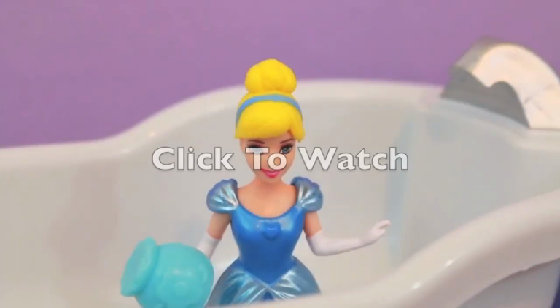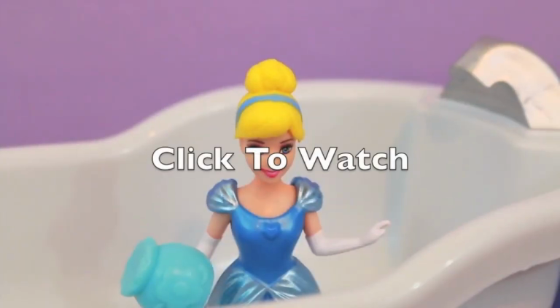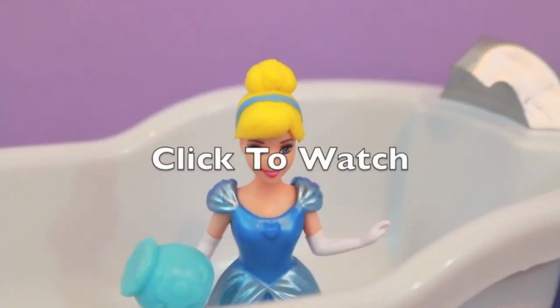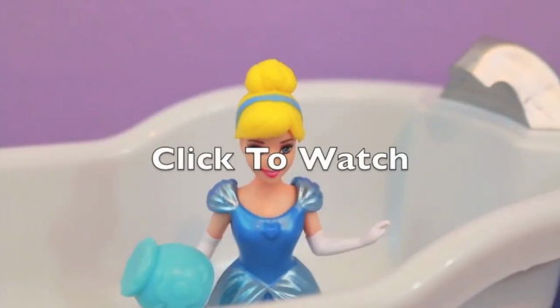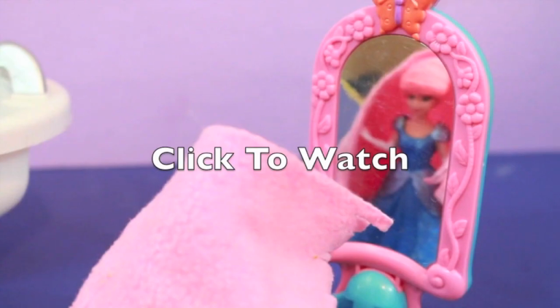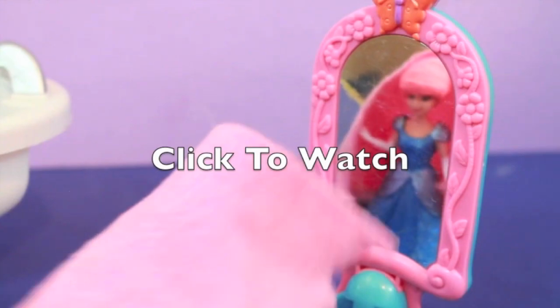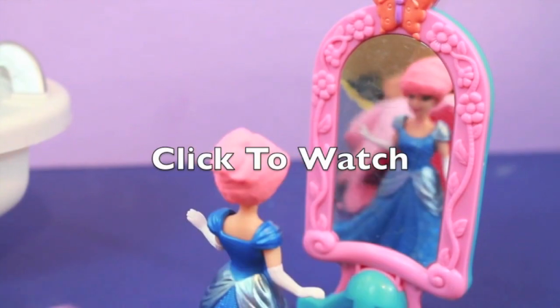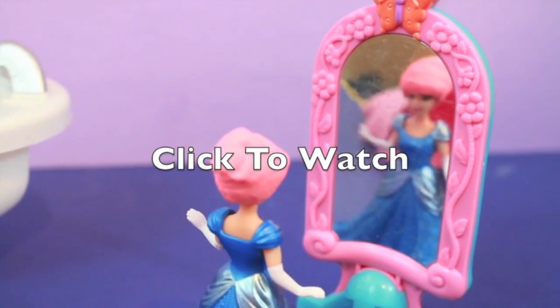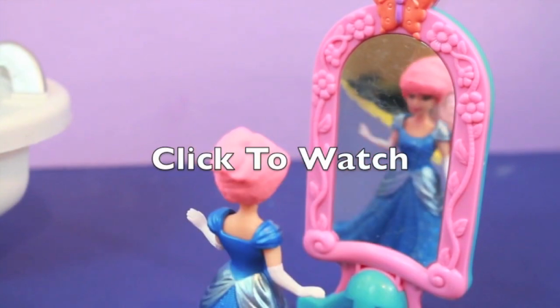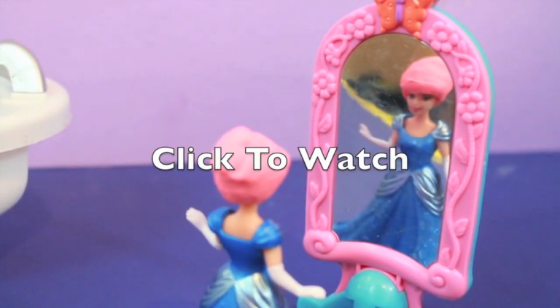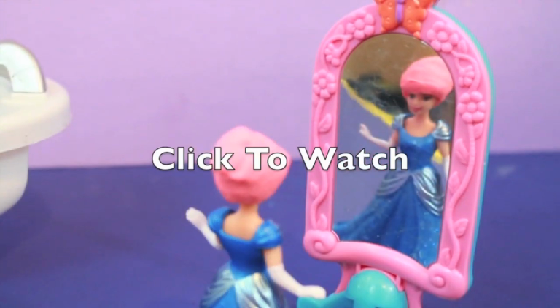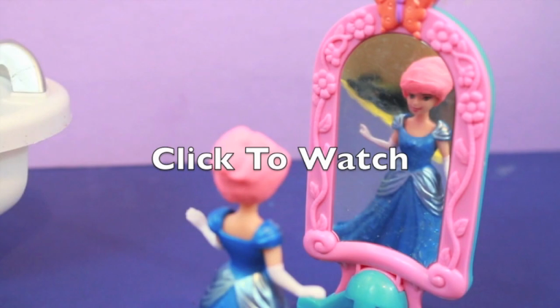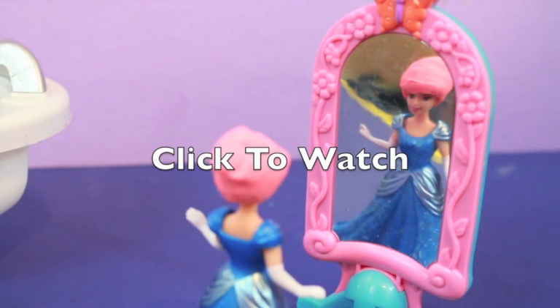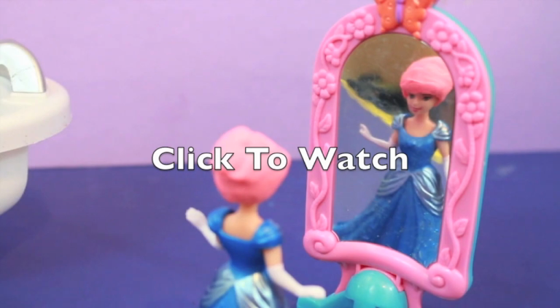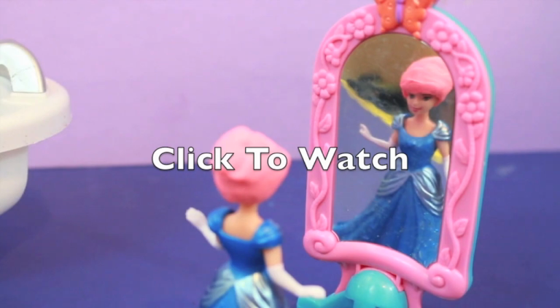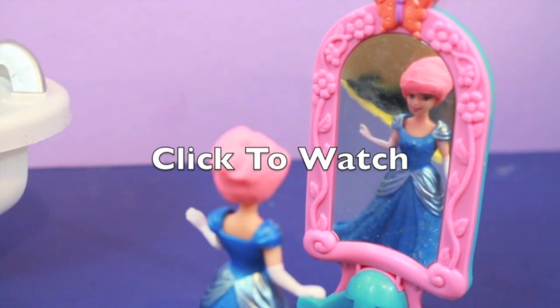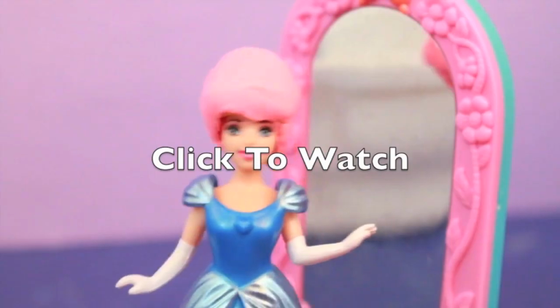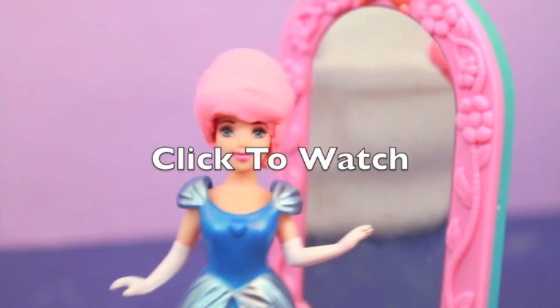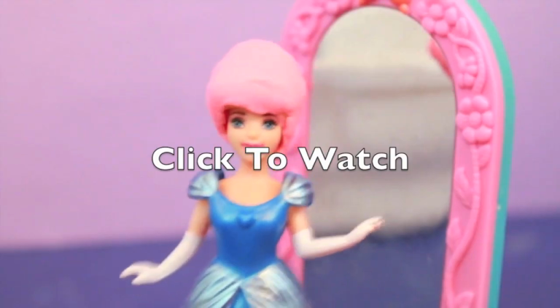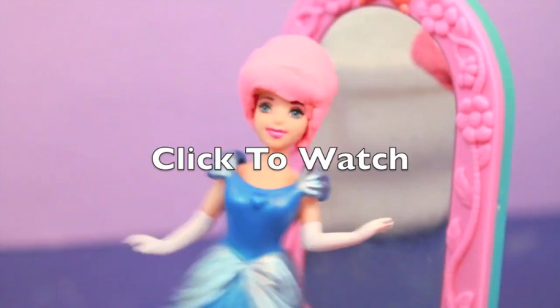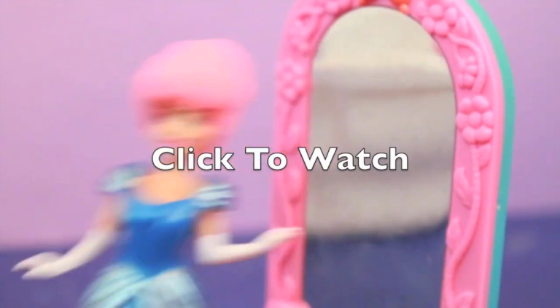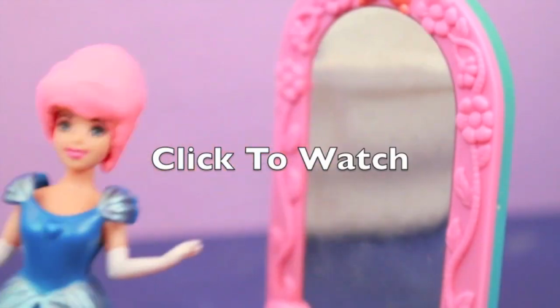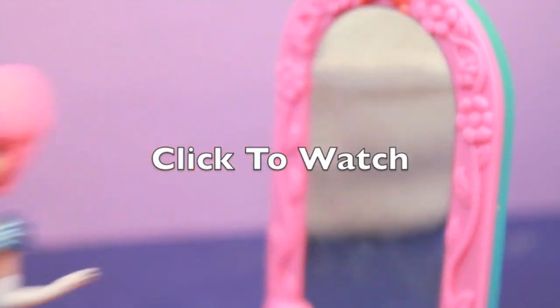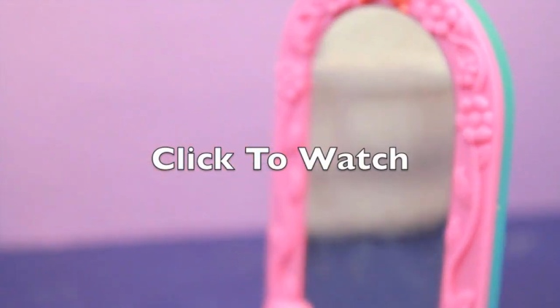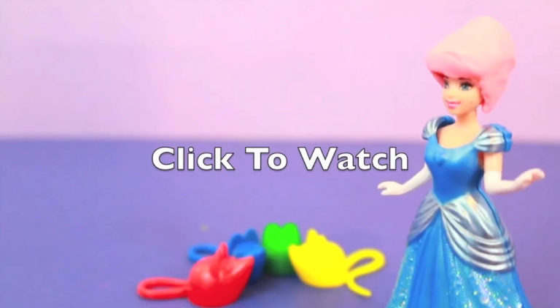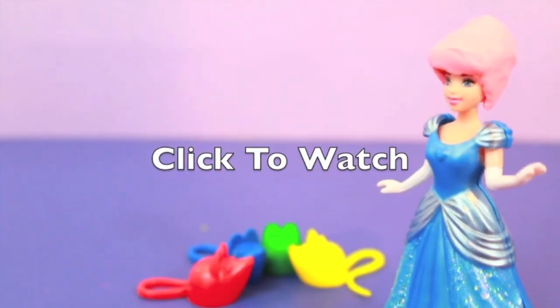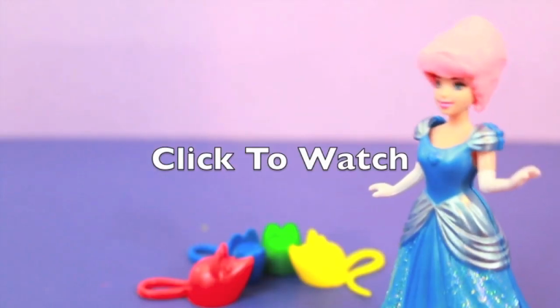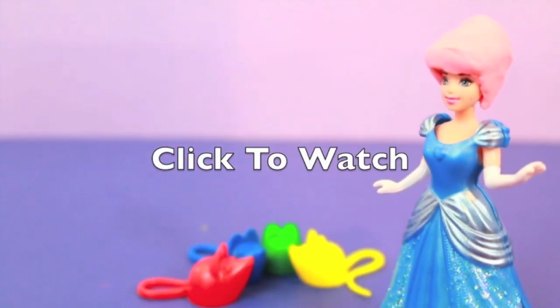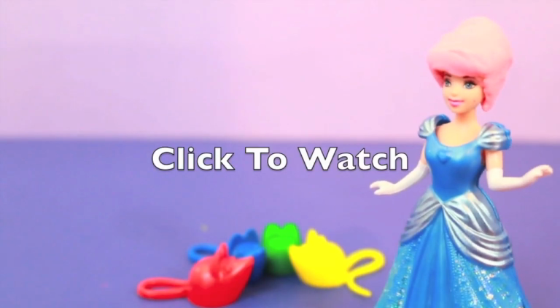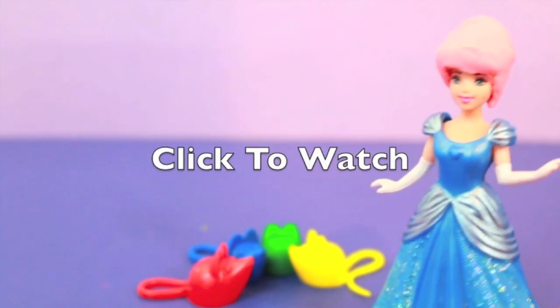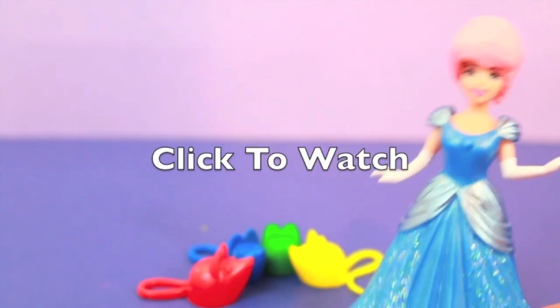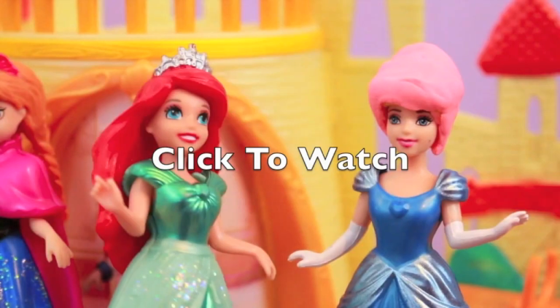Thanks for watching and please click on the middle of the screen to watch my video where Ariel pranks Cinderella. Thank you!